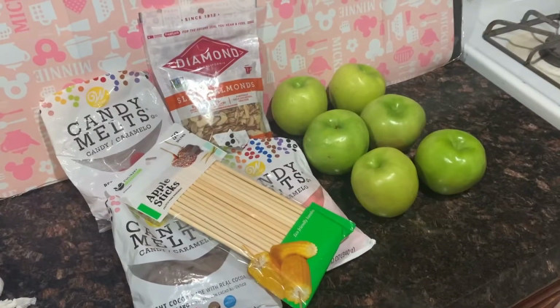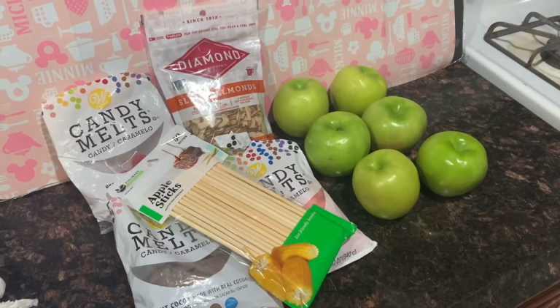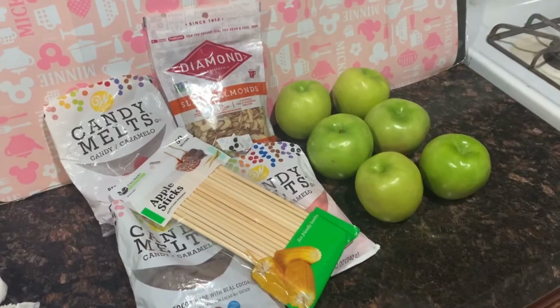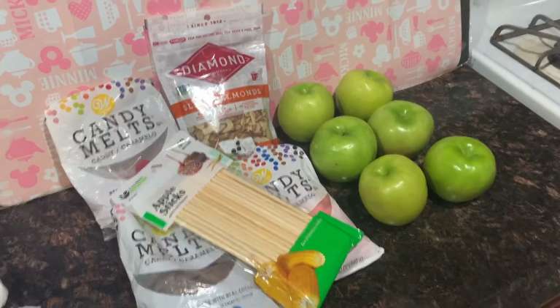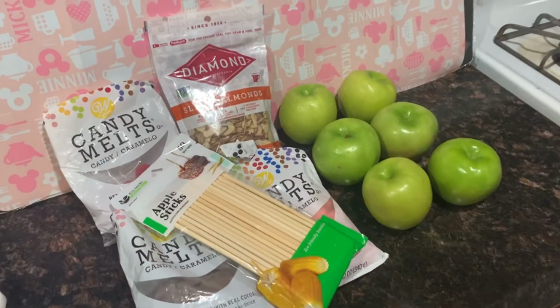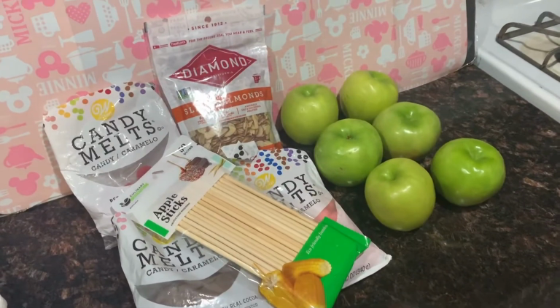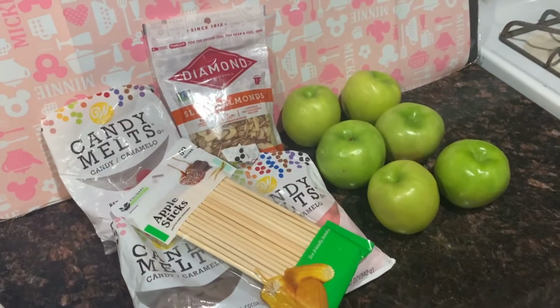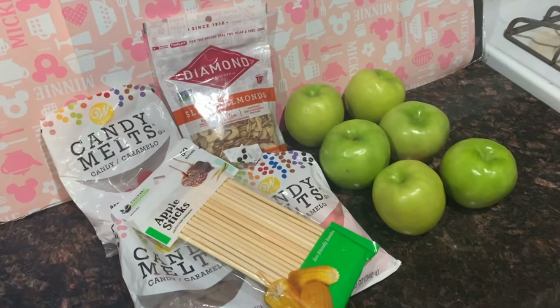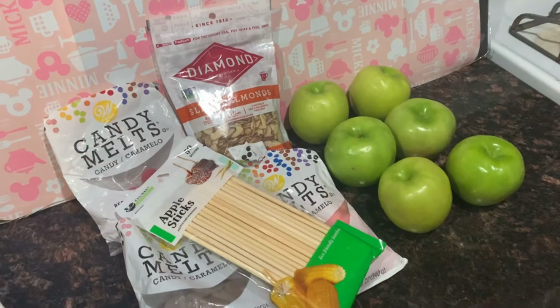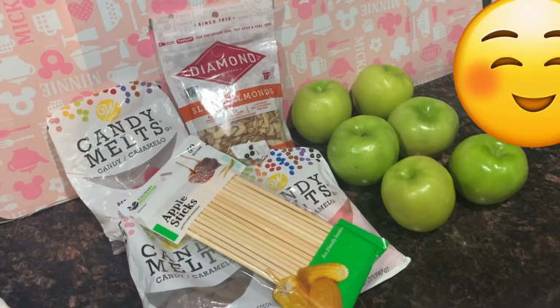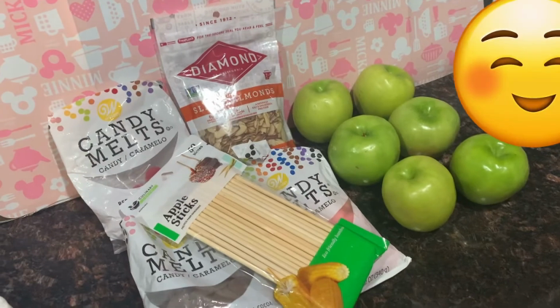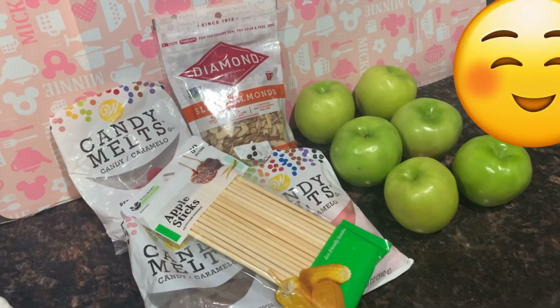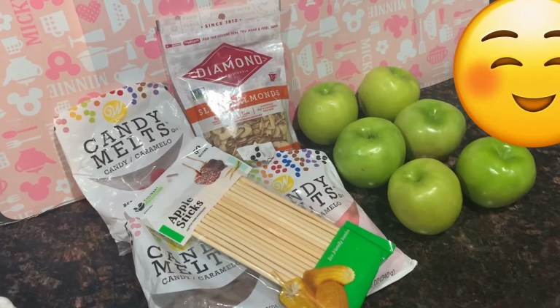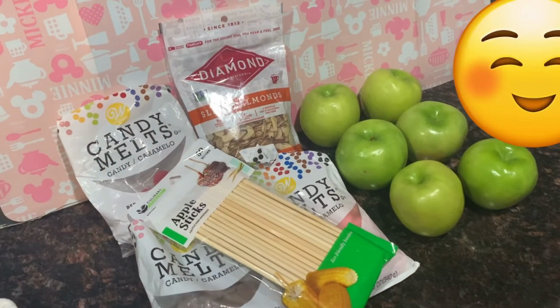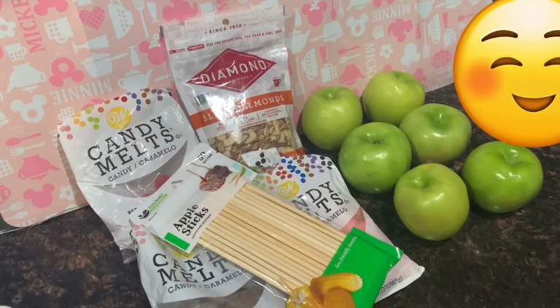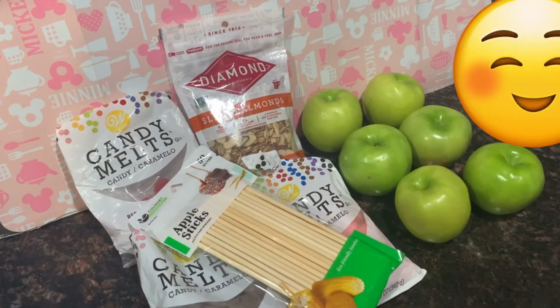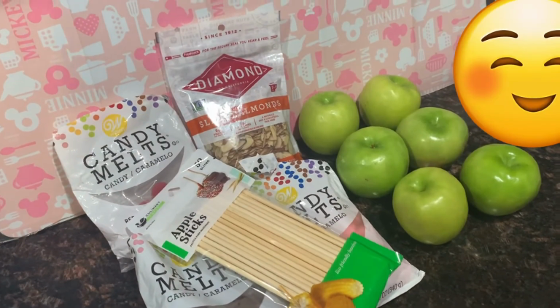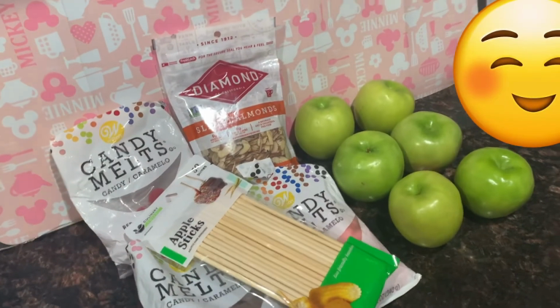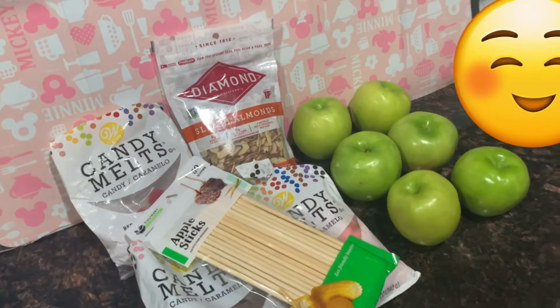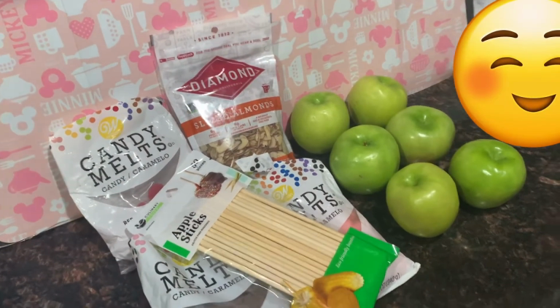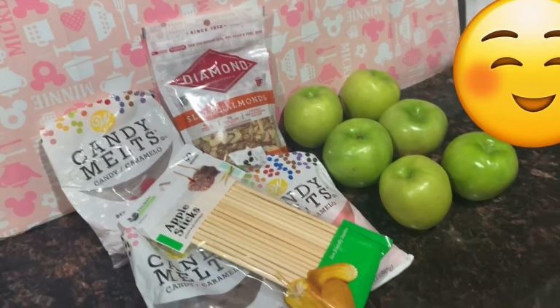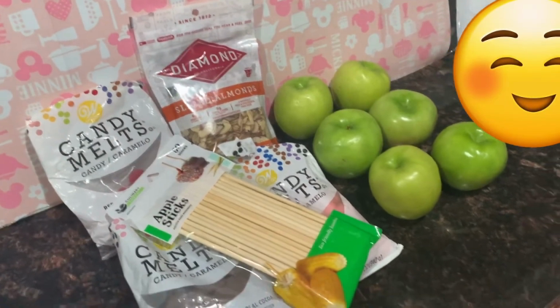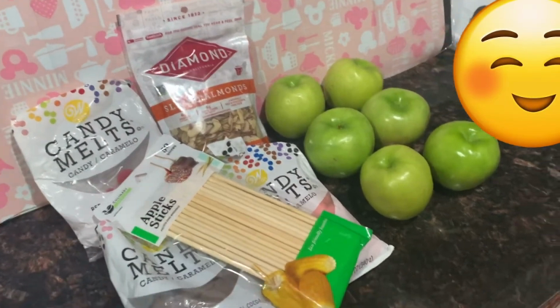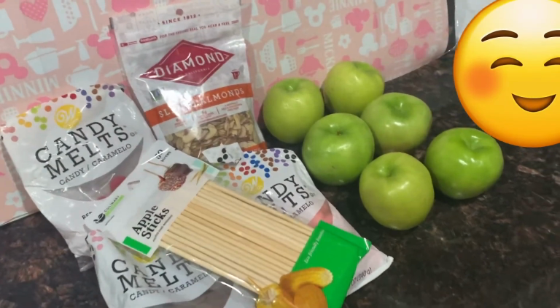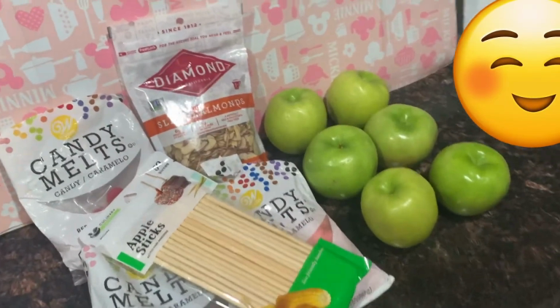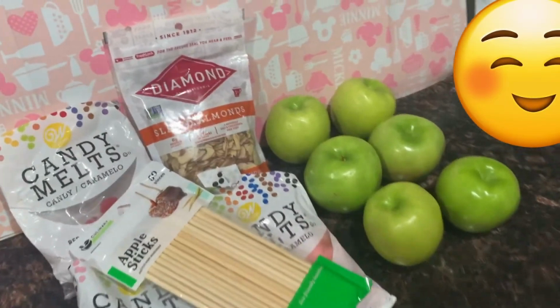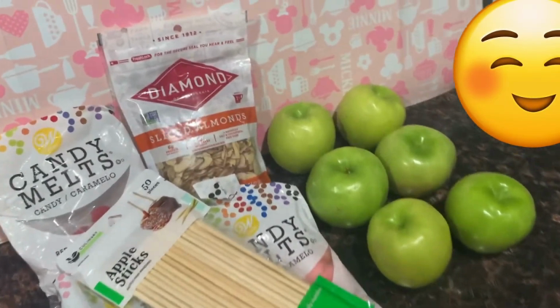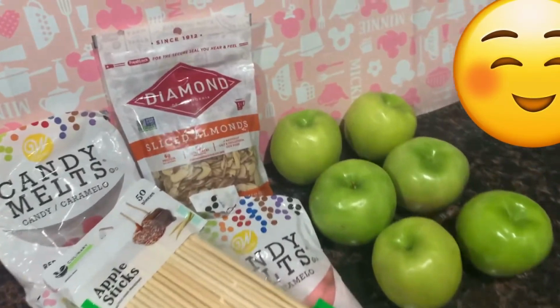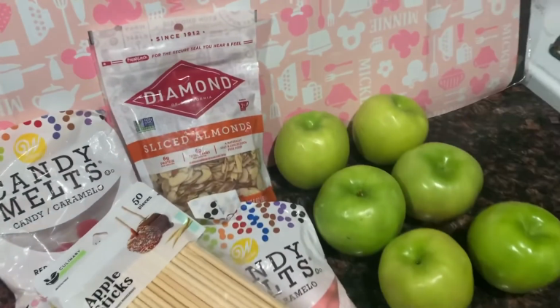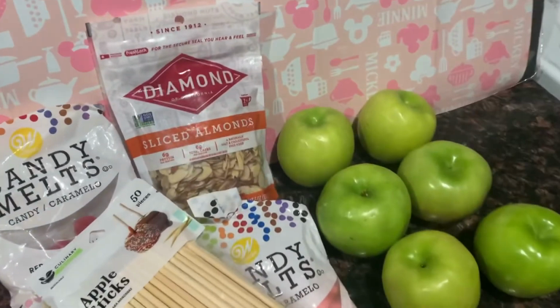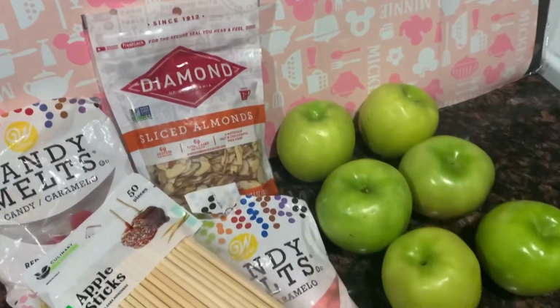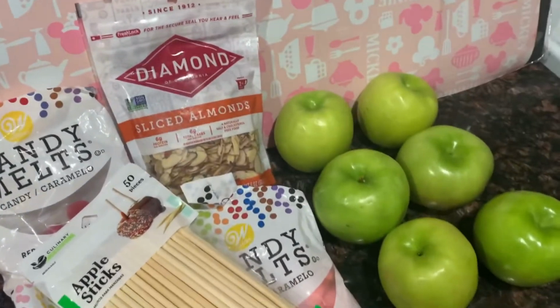¡Hola, hola, mis estrellitas! ¿Cómo están? Bienvenidos a su canal Angie en Brandon Kitchen.